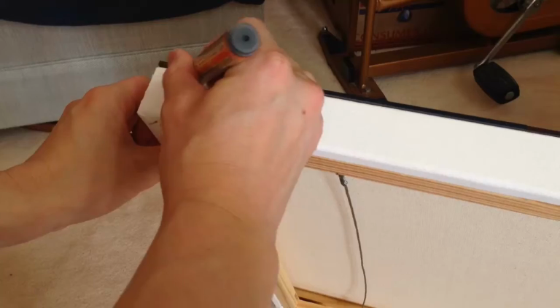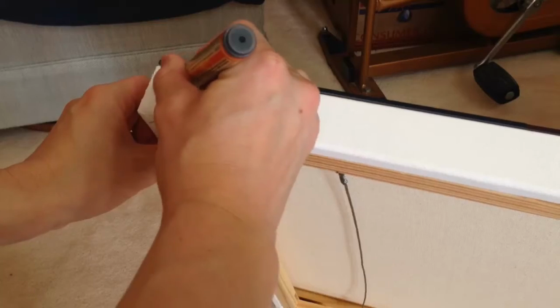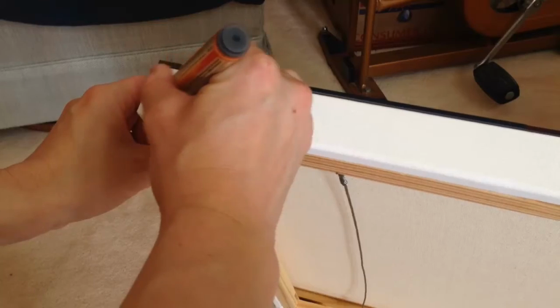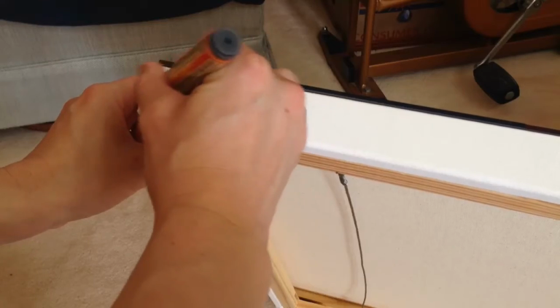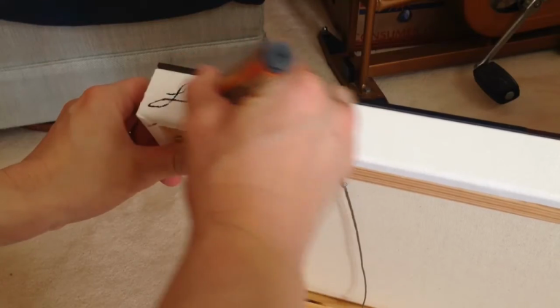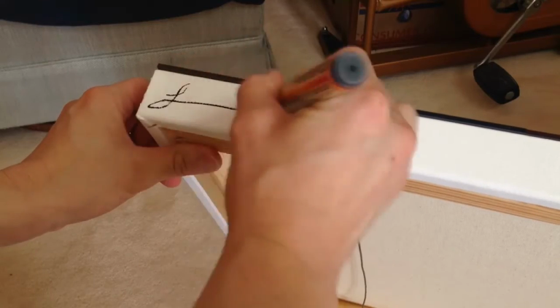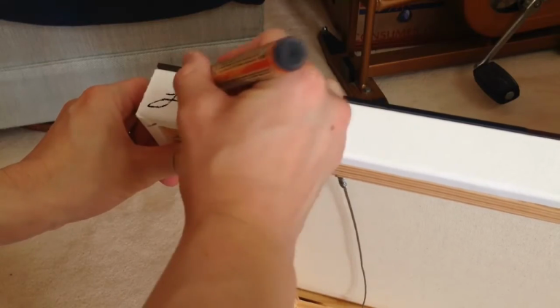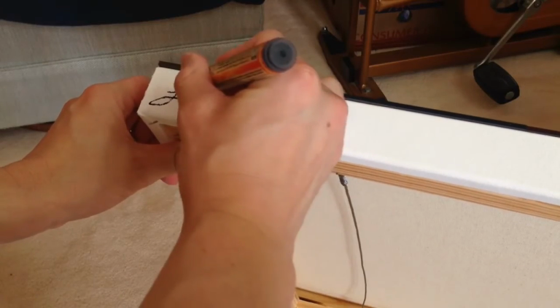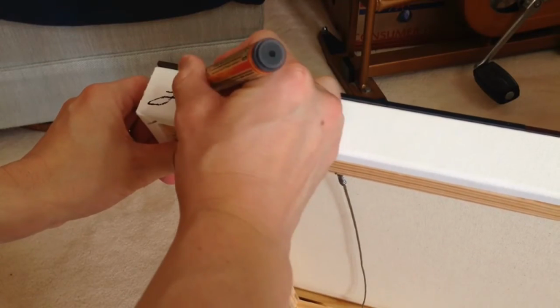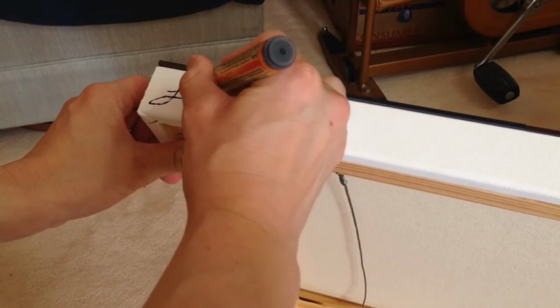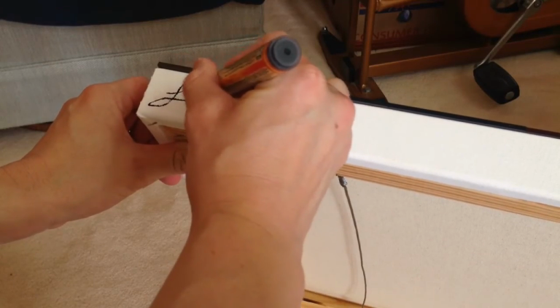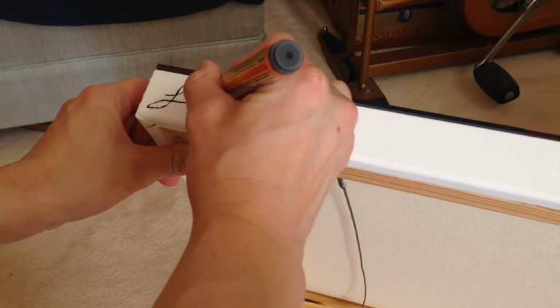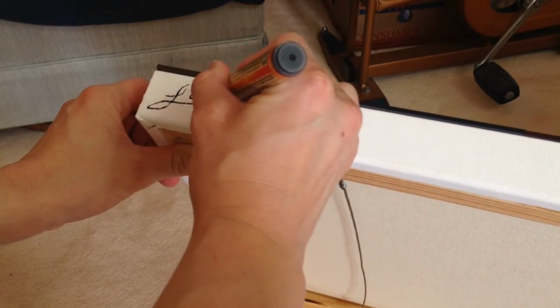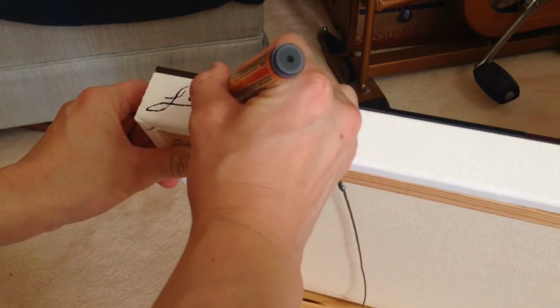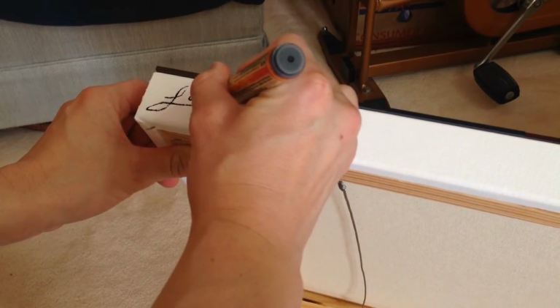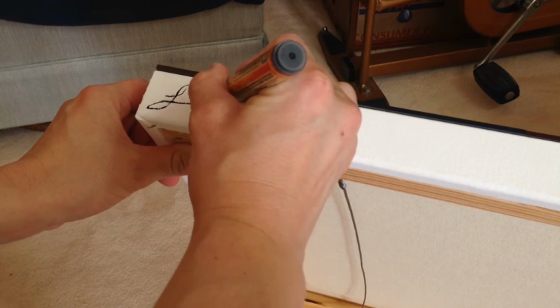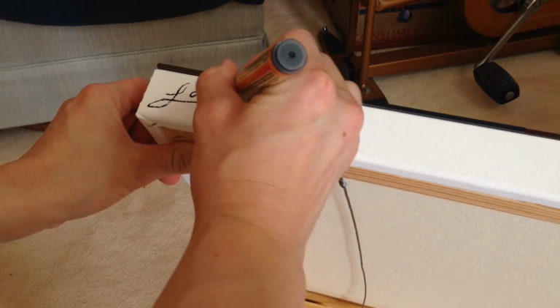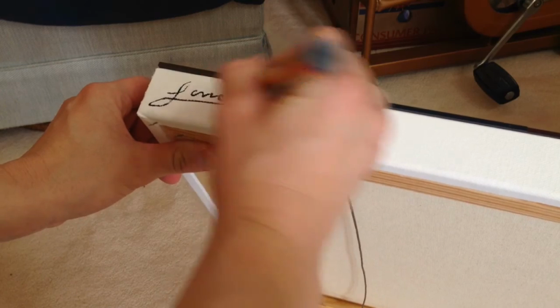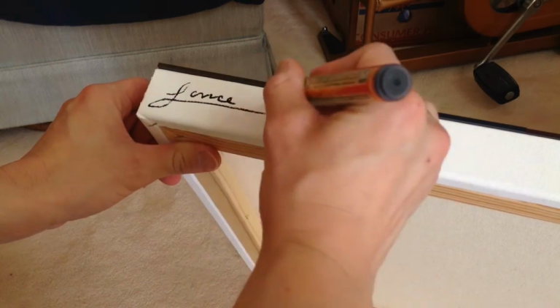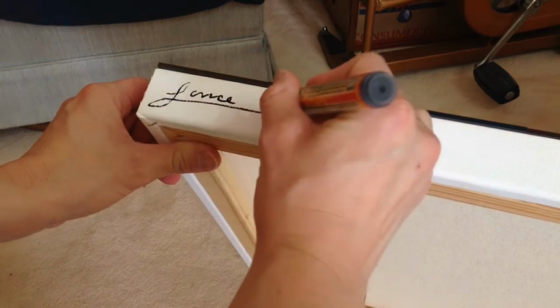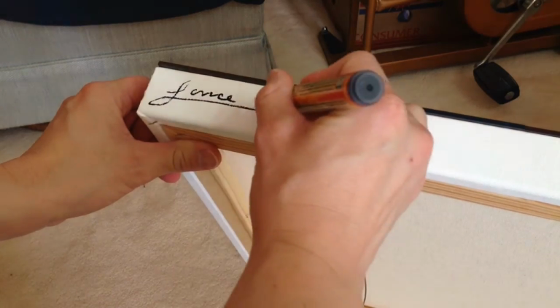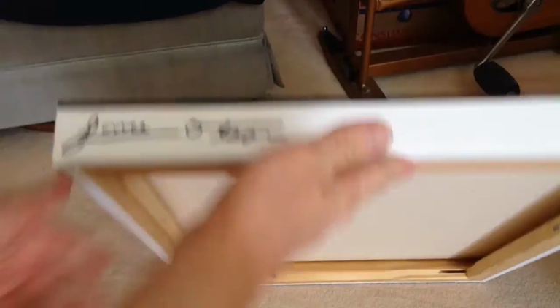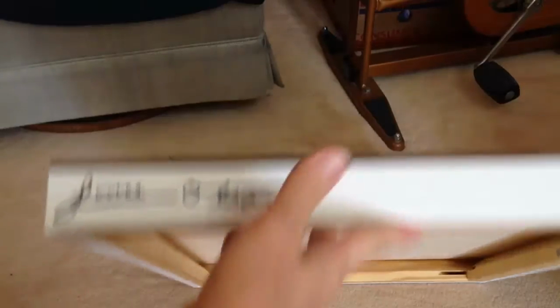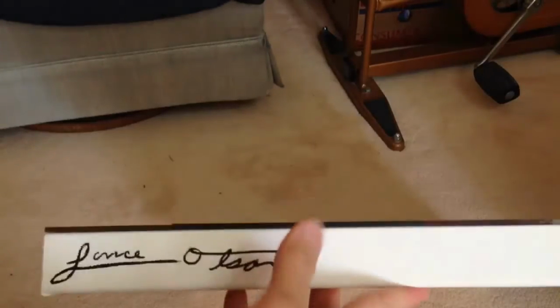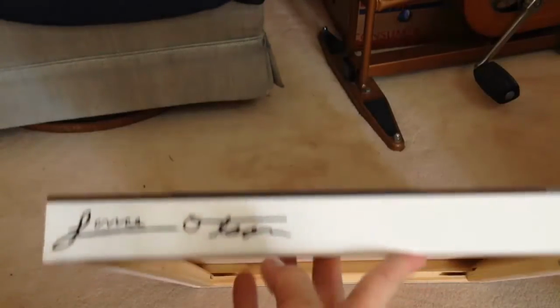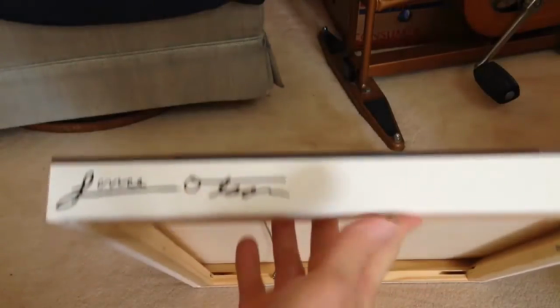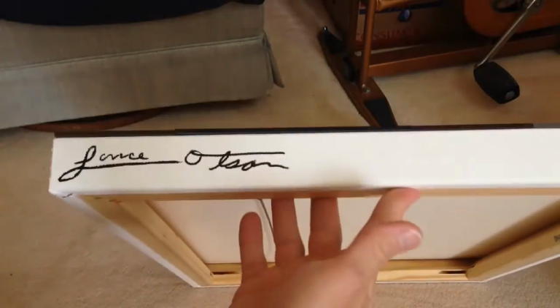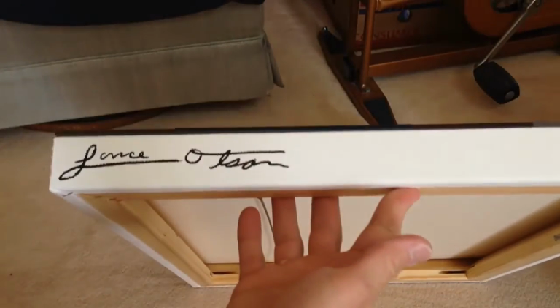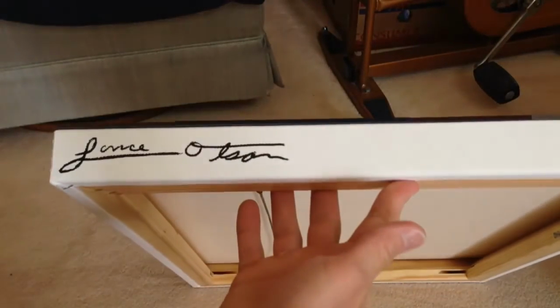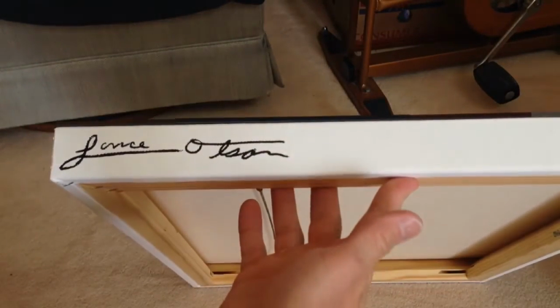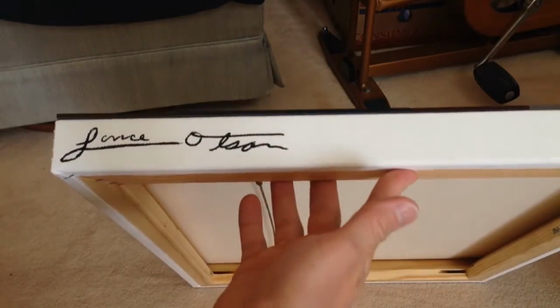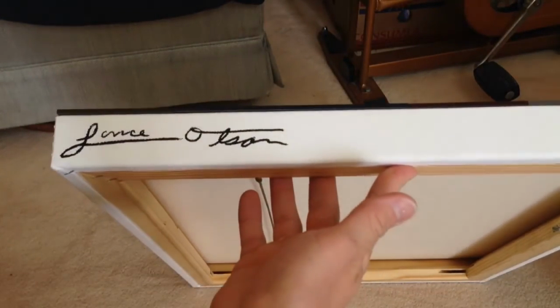Once you have it wired, you're ready to sign it. And your piece is done.